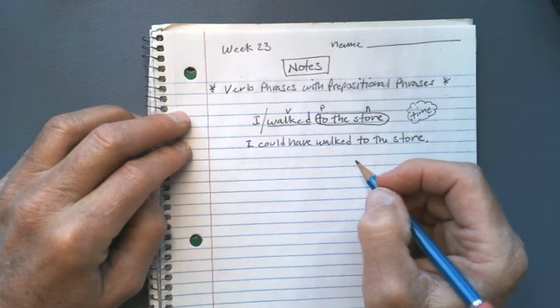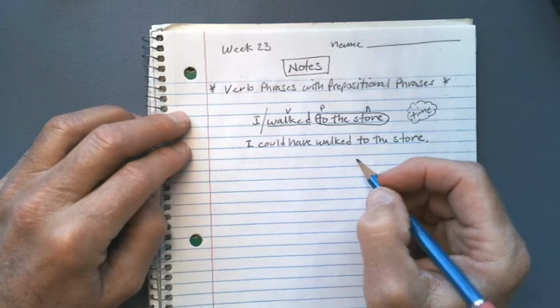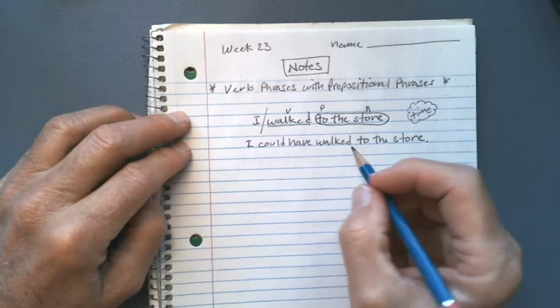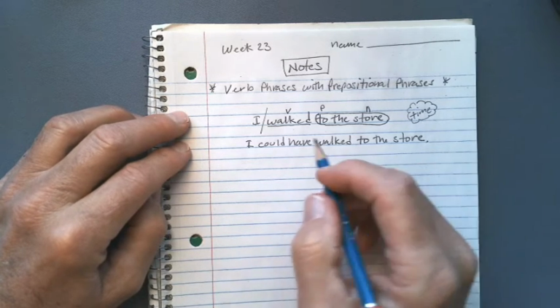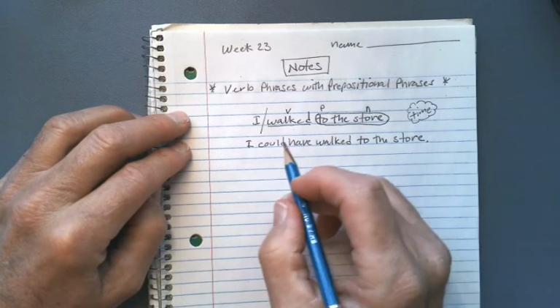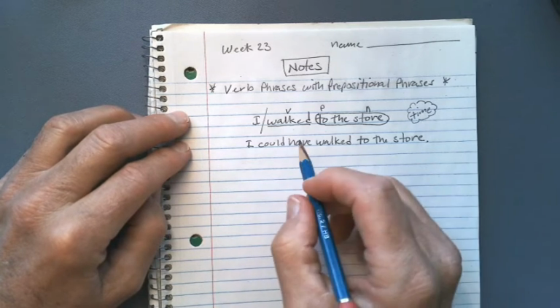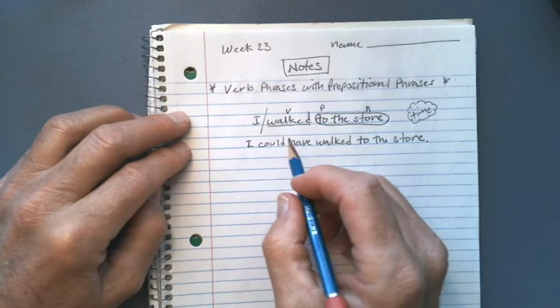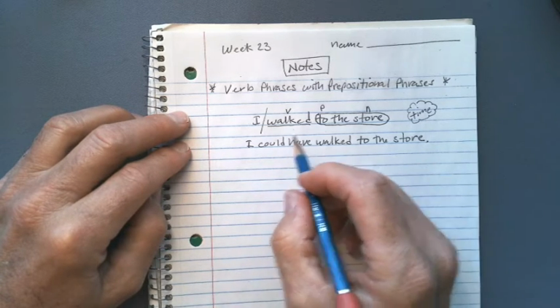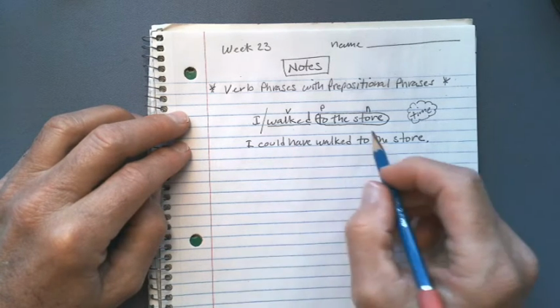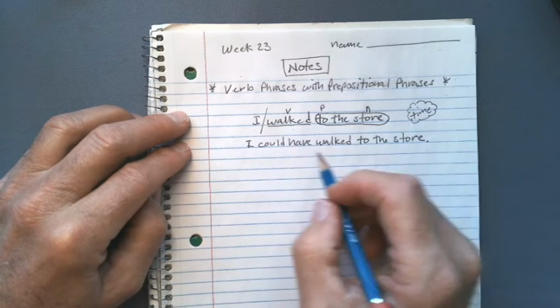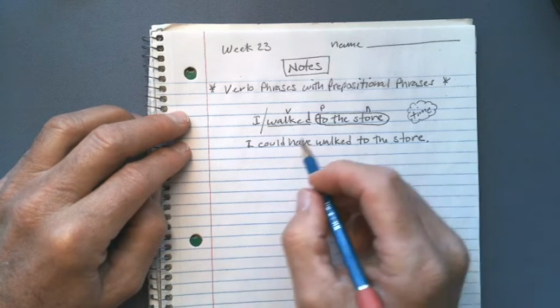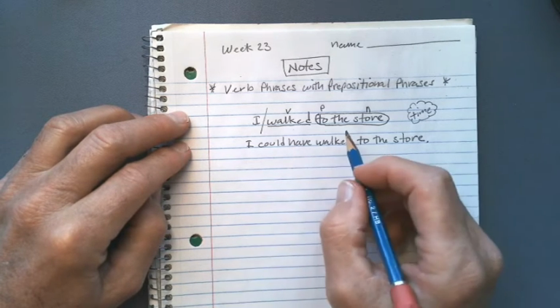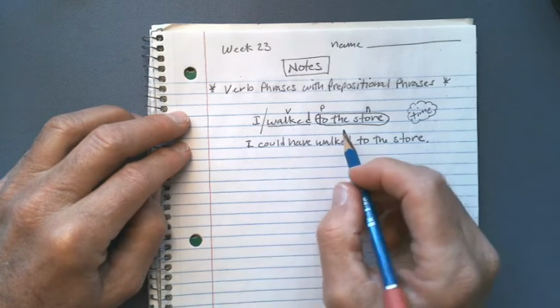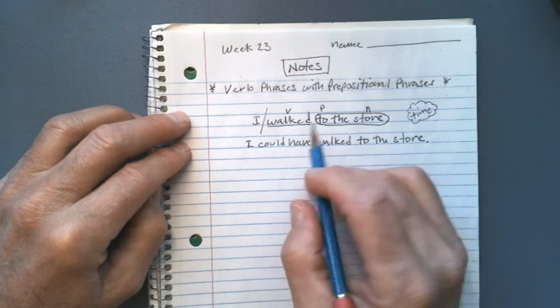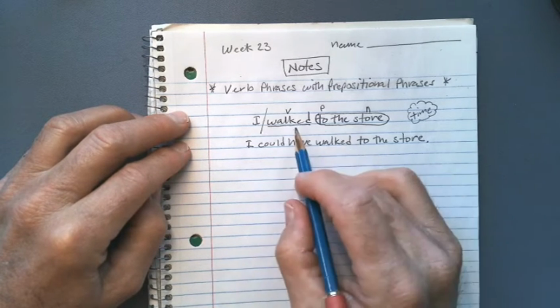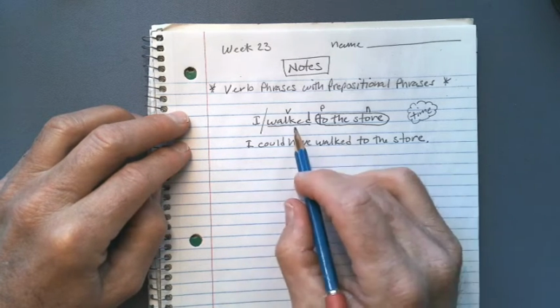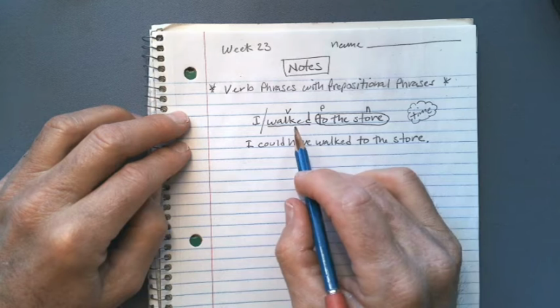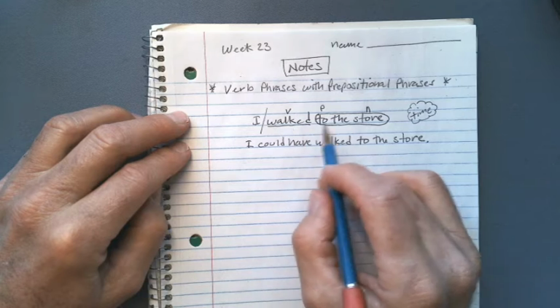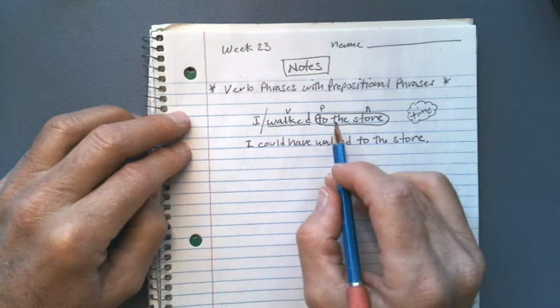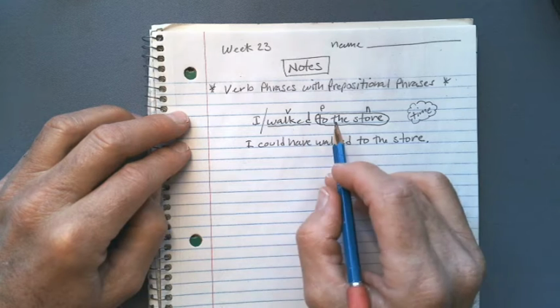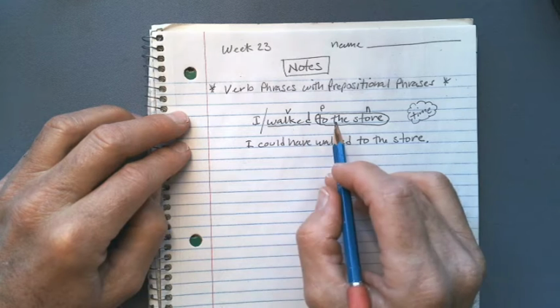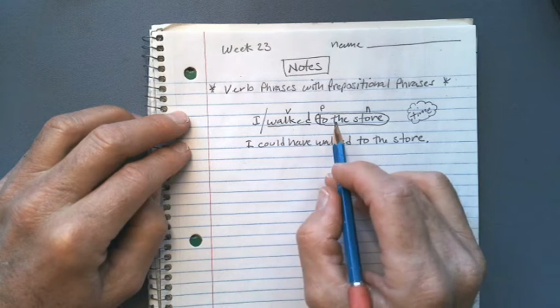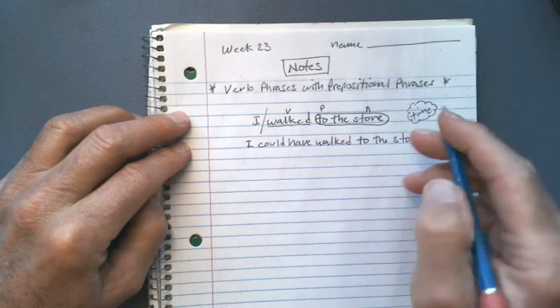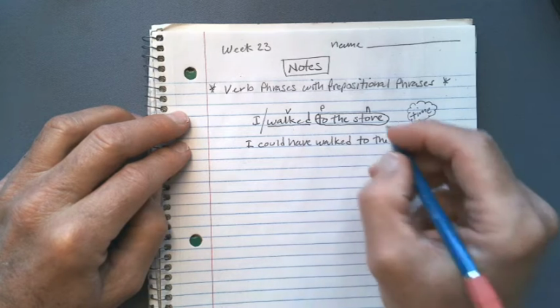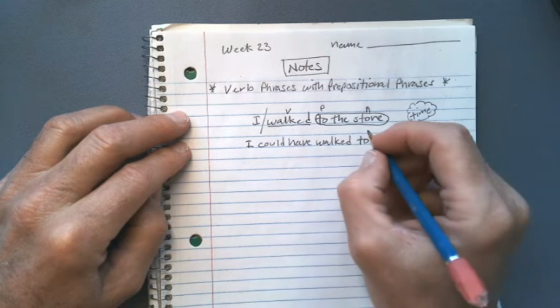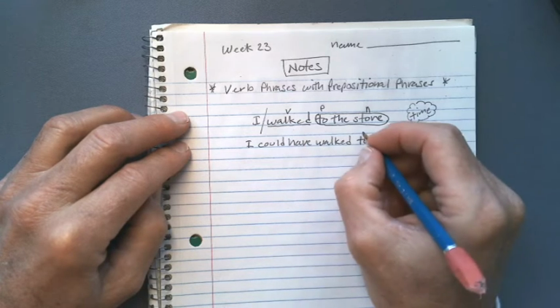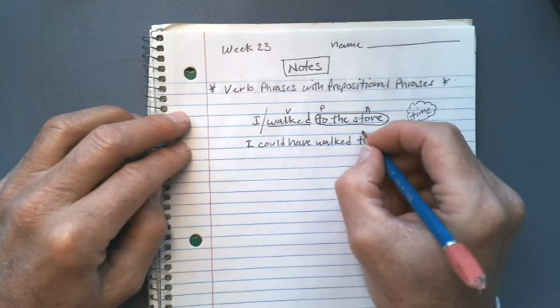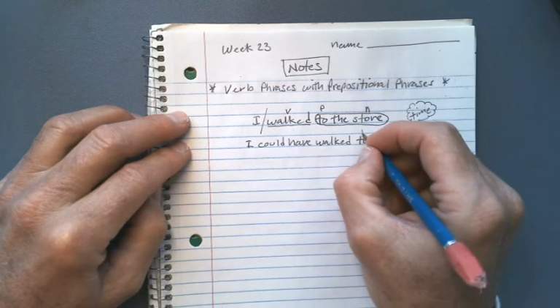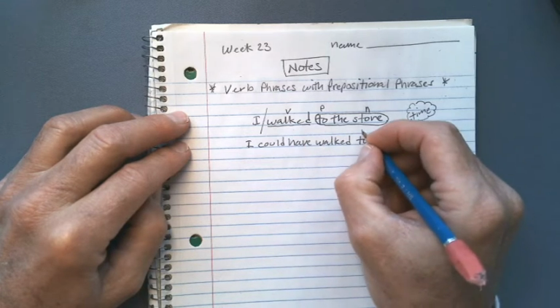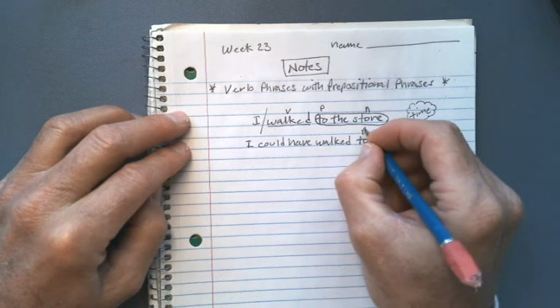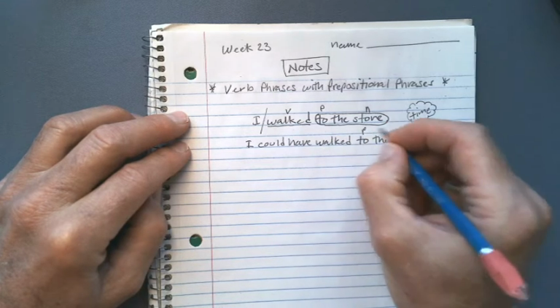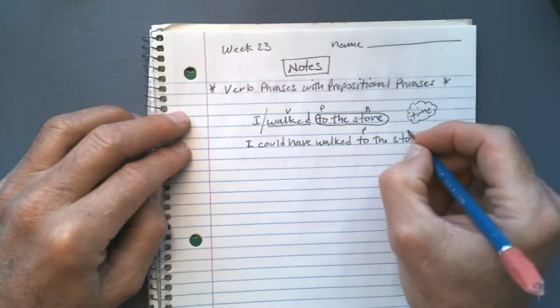Now we're going to map the sentence out the same way we mapped this one out. Let's go ahead and do our preposition and nouns.